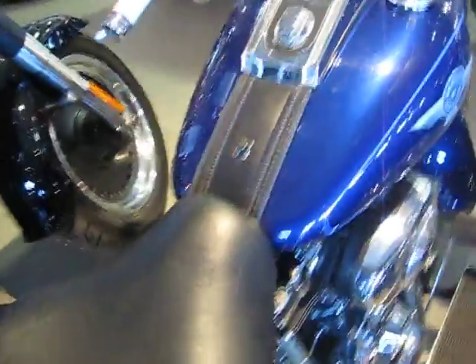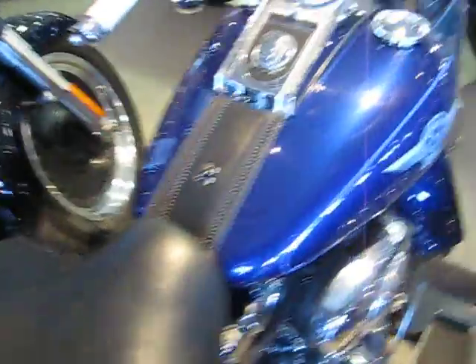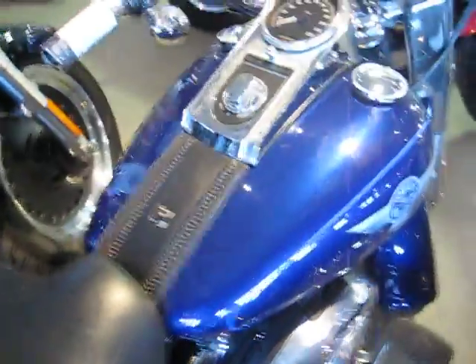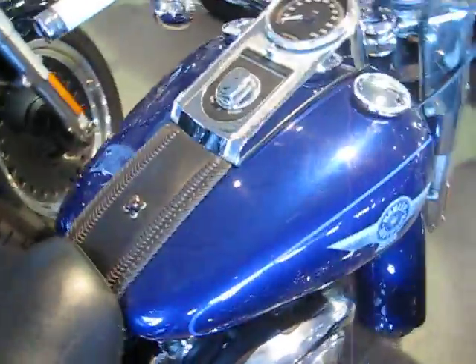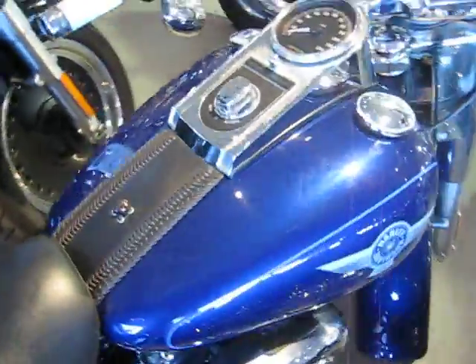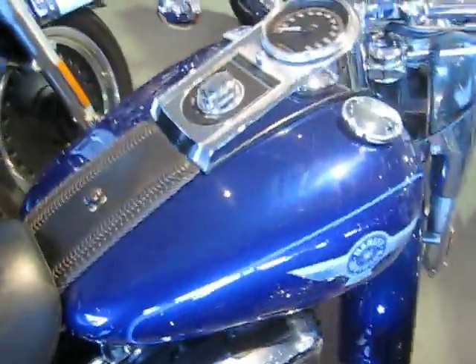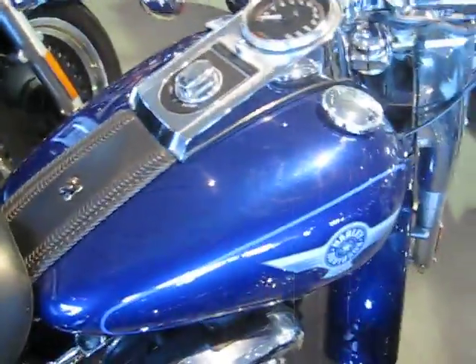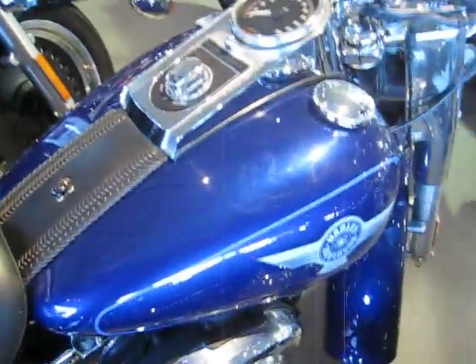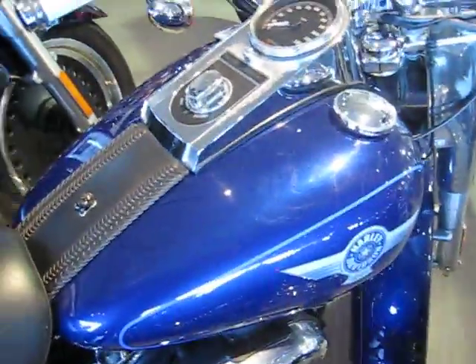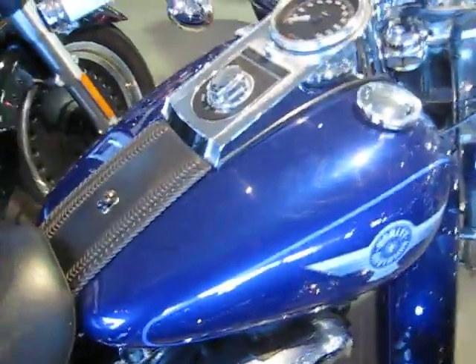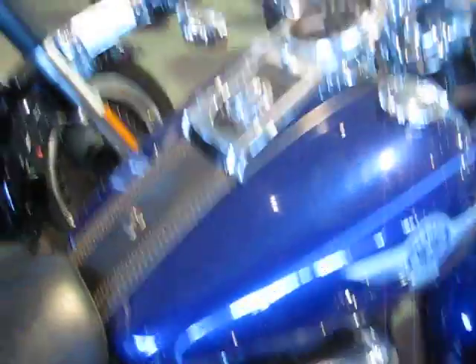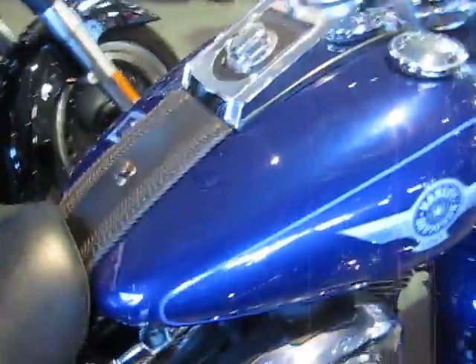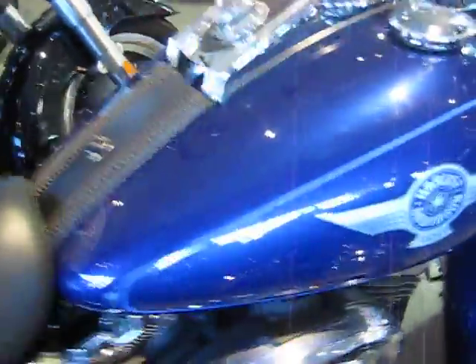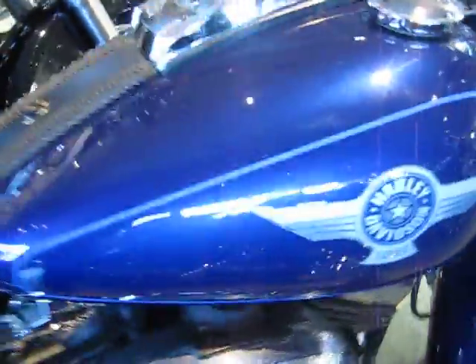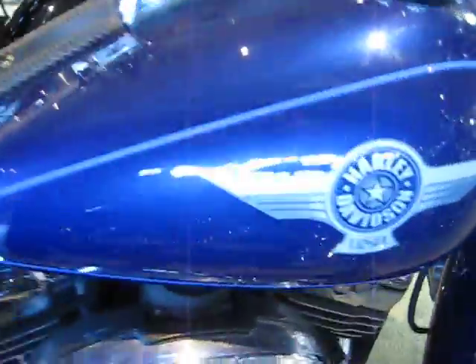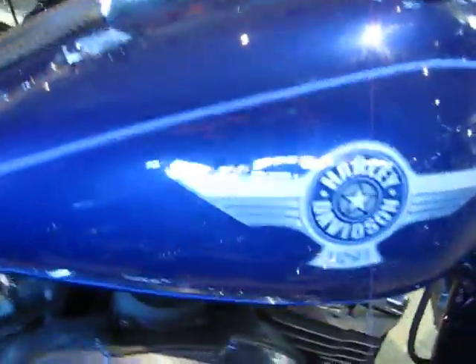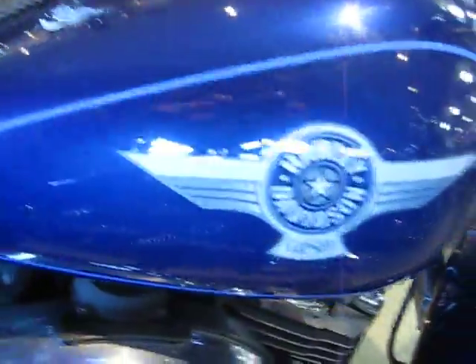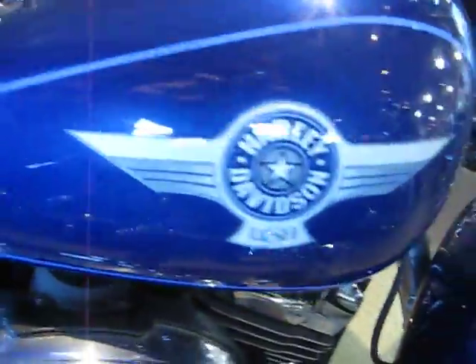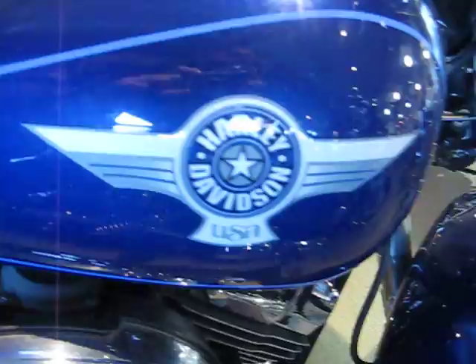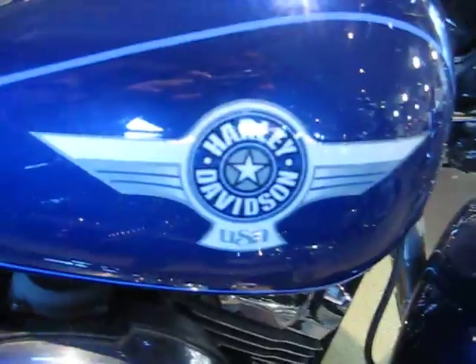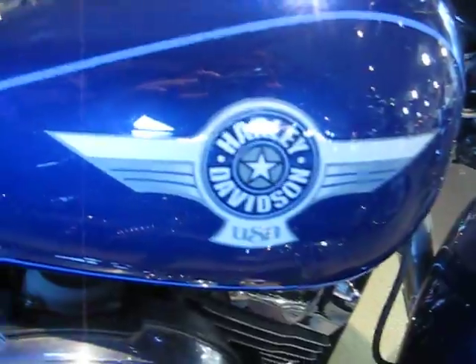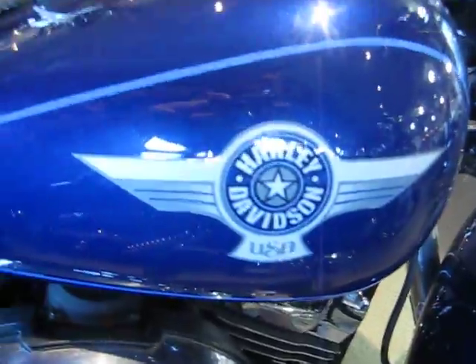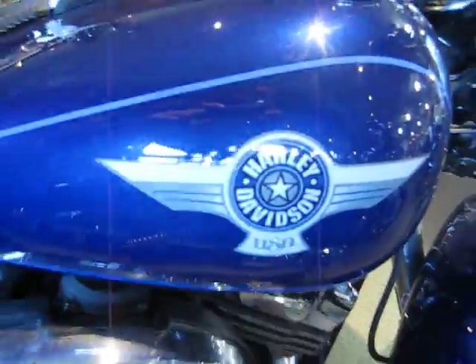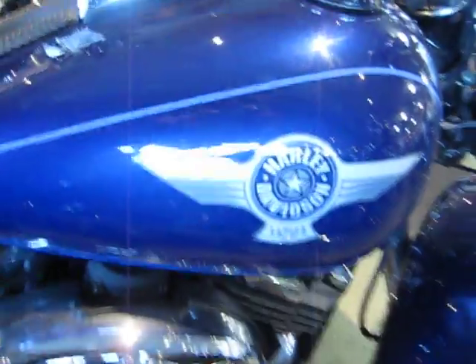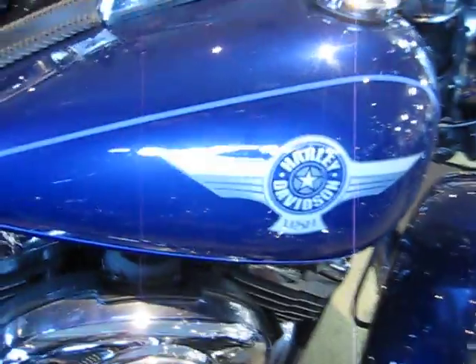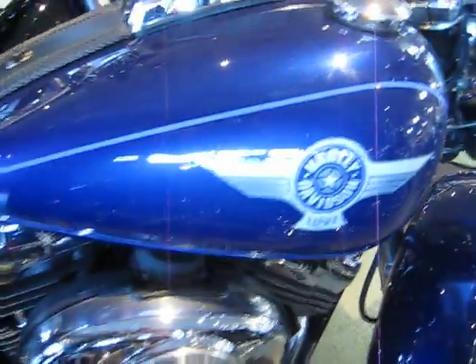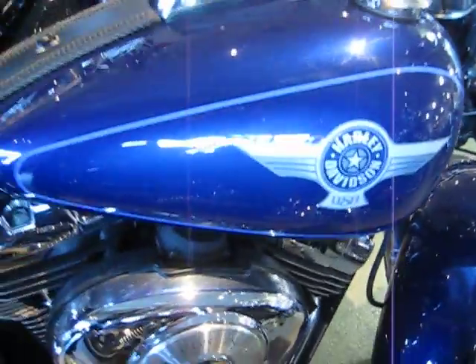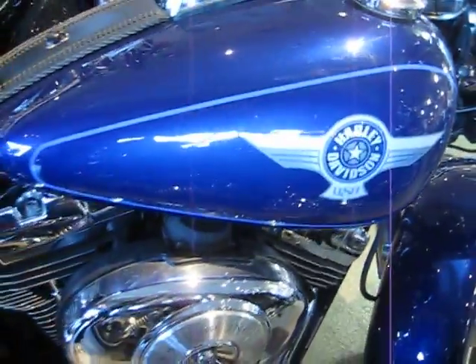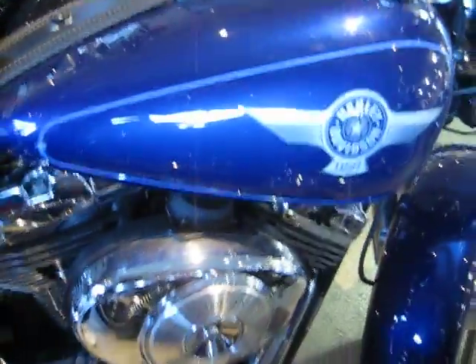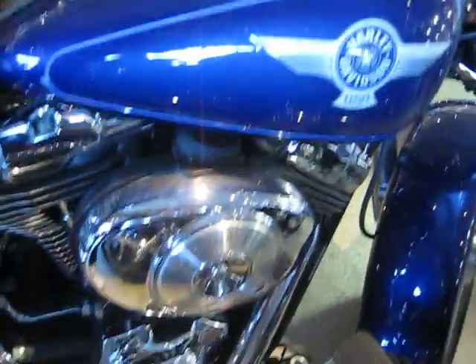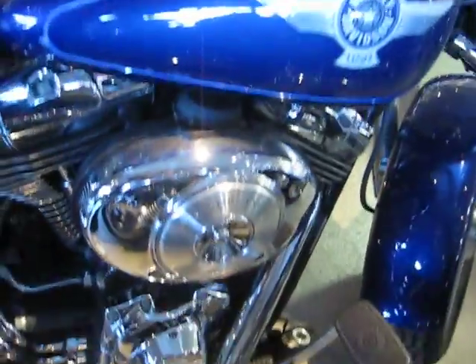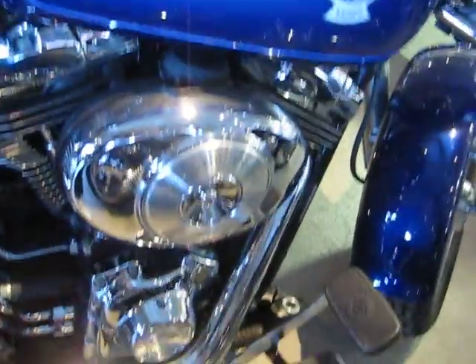That blue is intense — it's really nice. Deep cobalt blue.